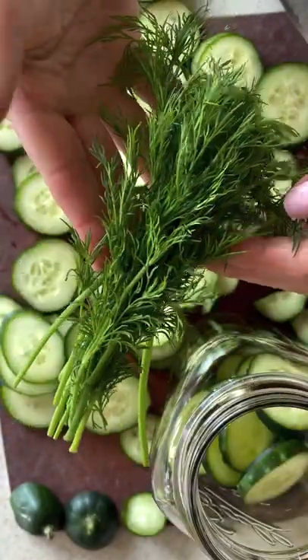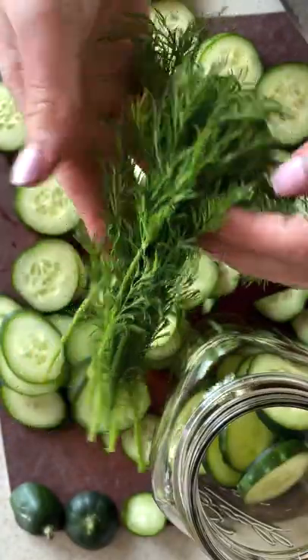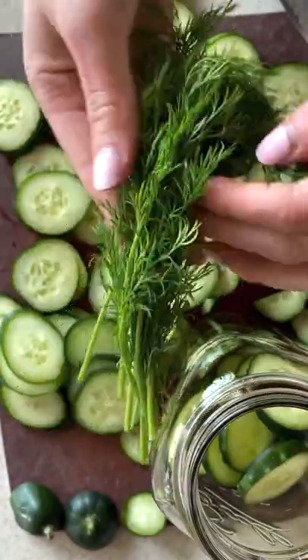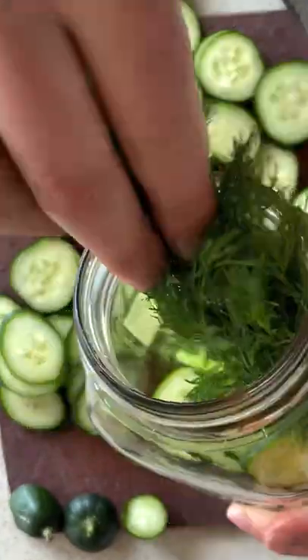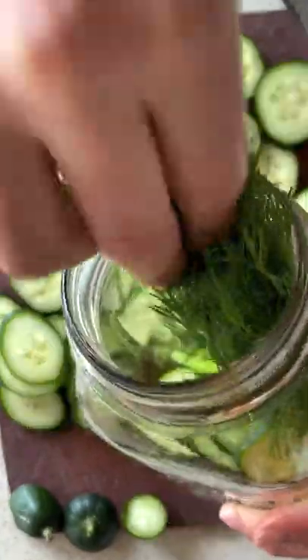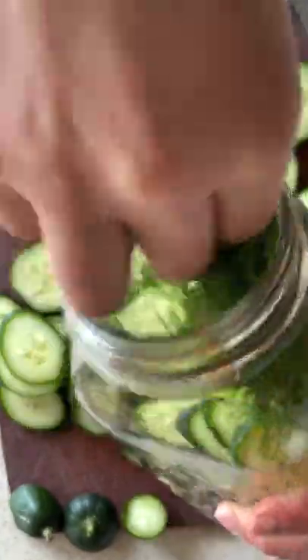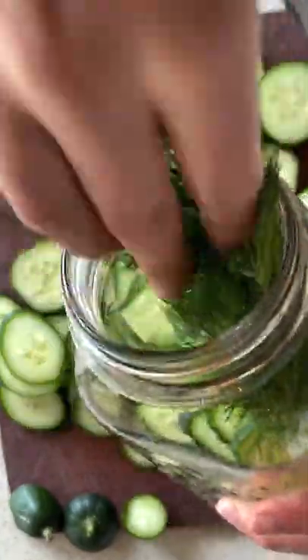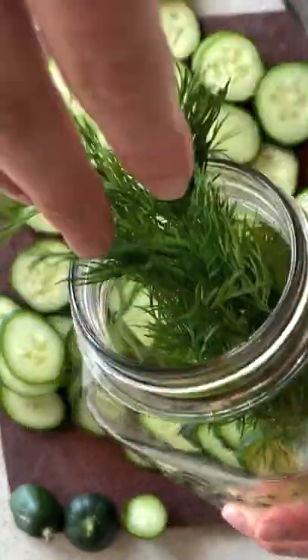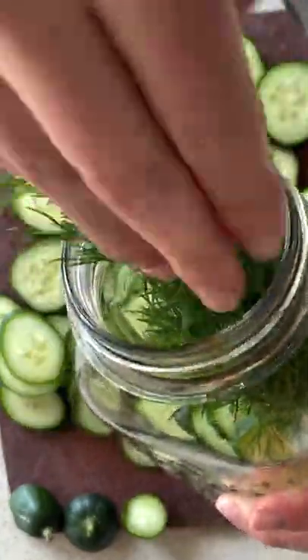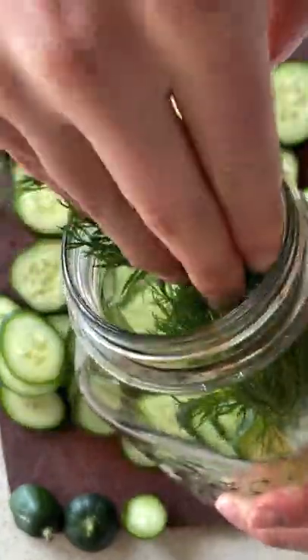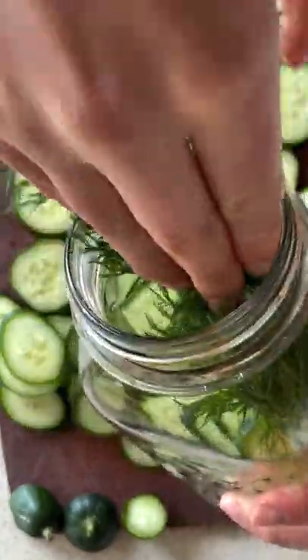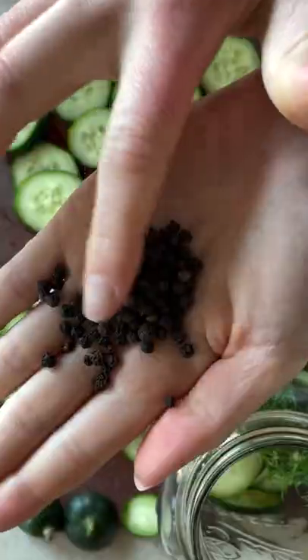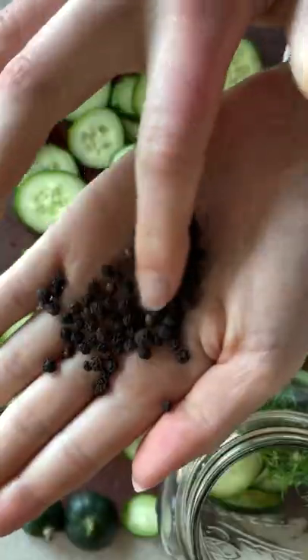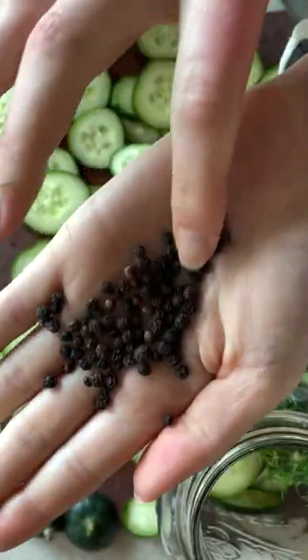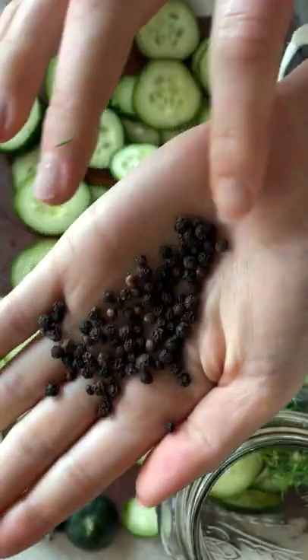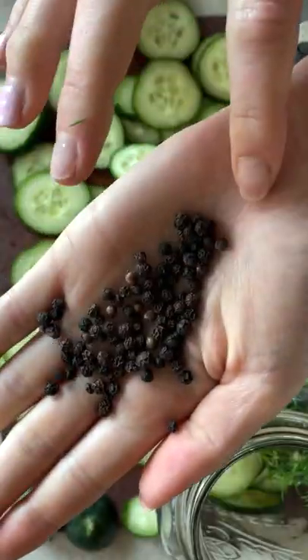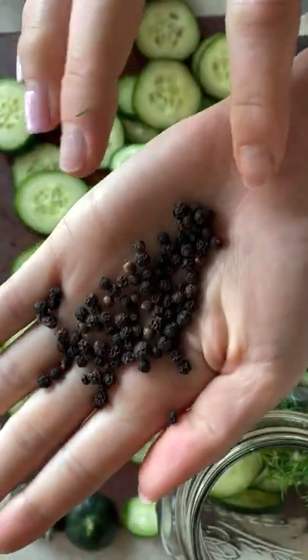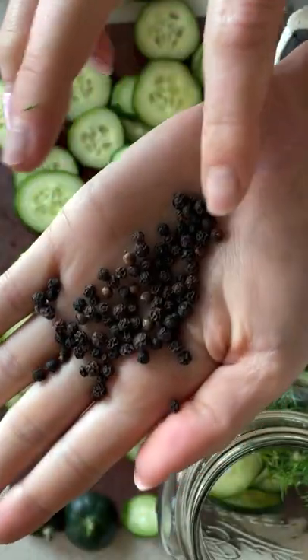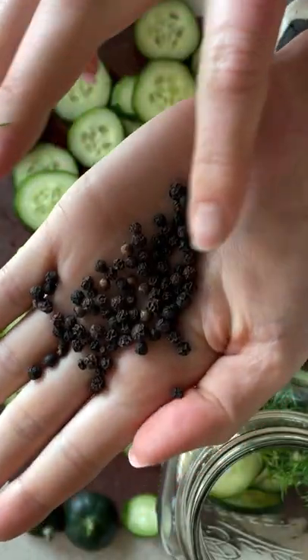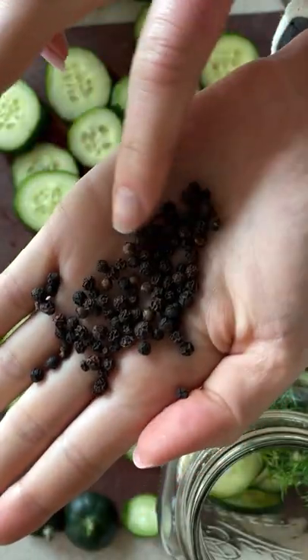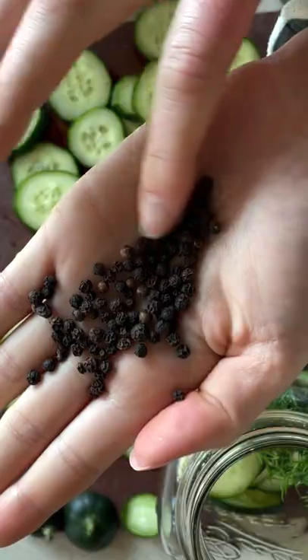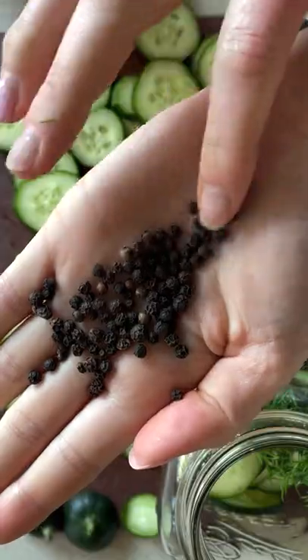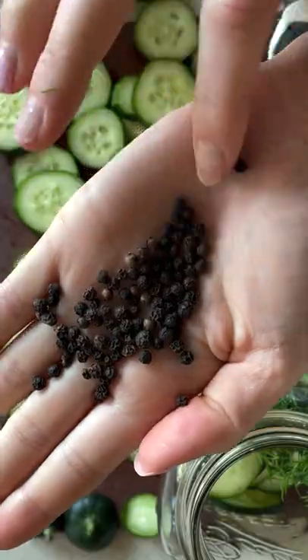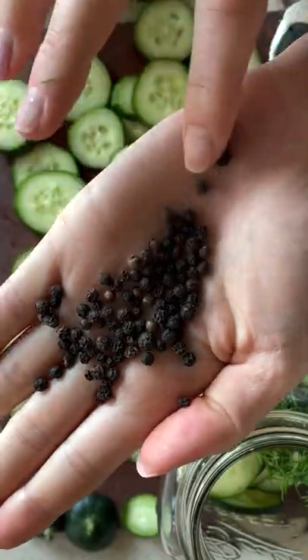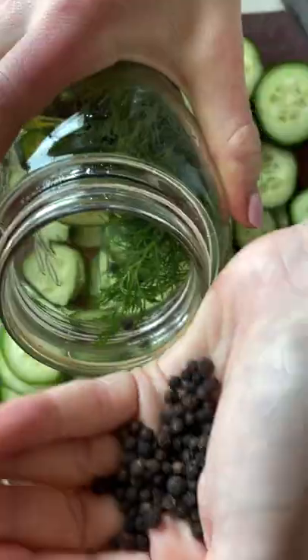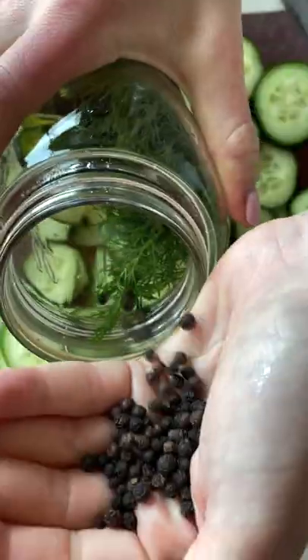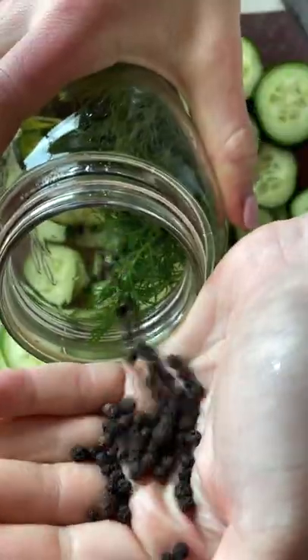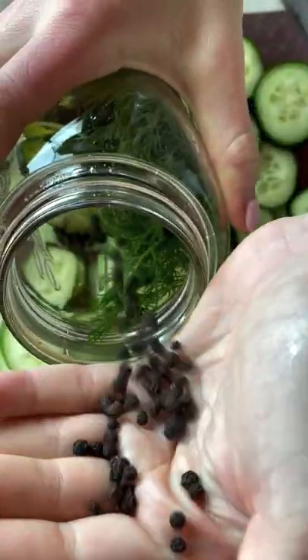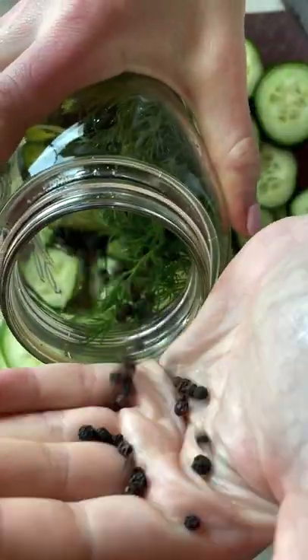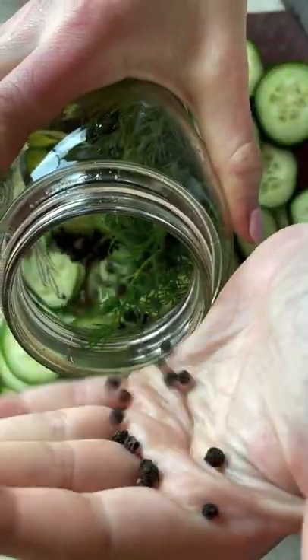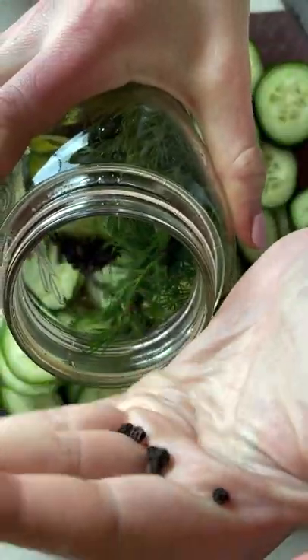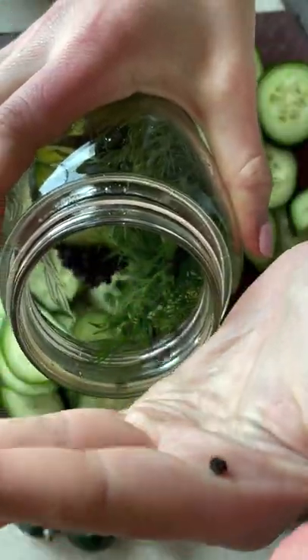You can really add a lot of different spices and herbs when you're pickling. I'm sticking with fresh dill and then whole peppercorns.